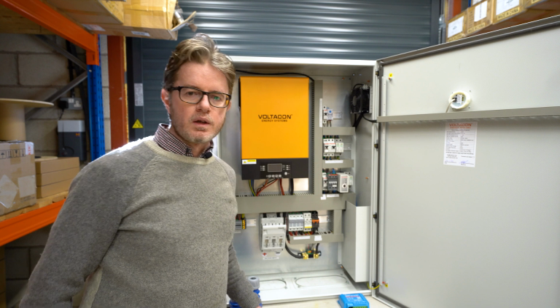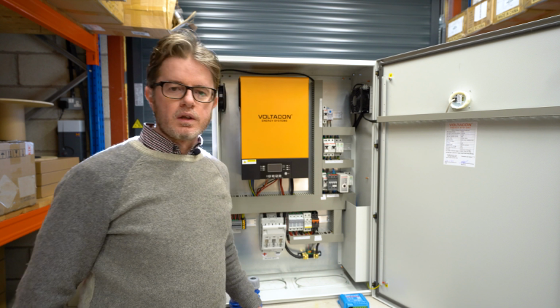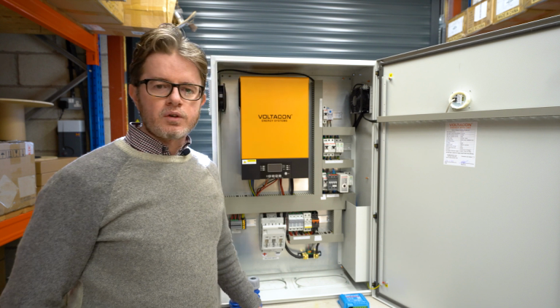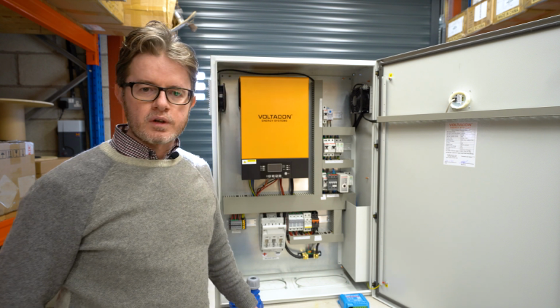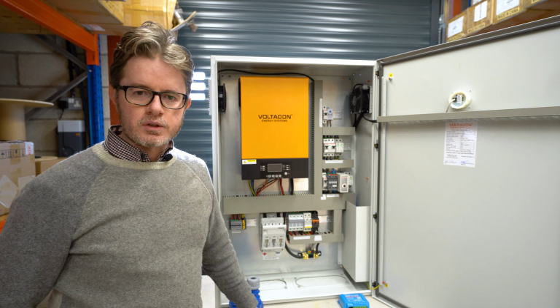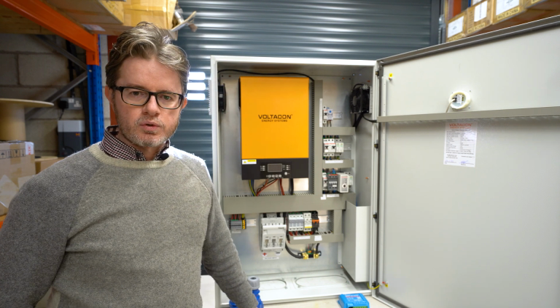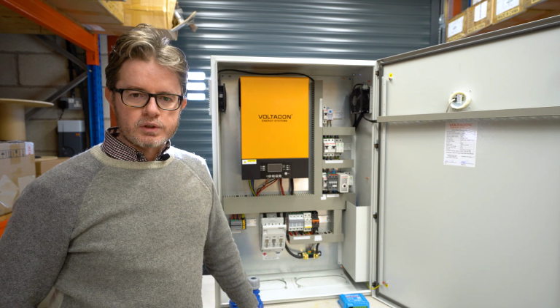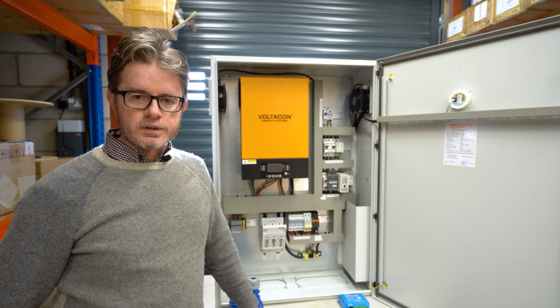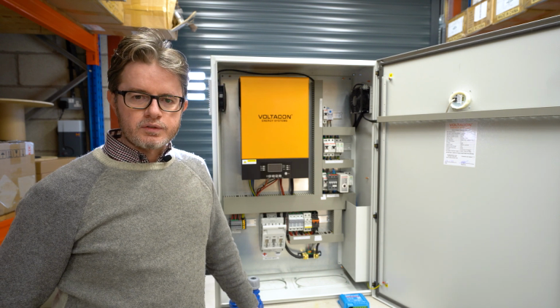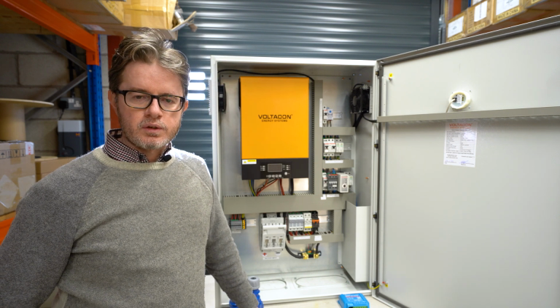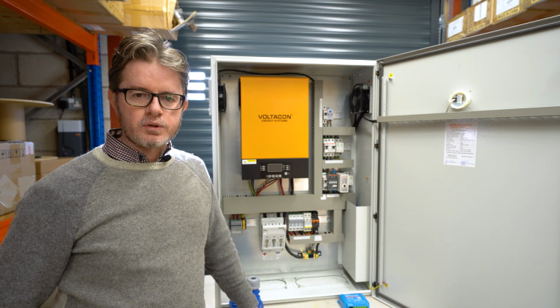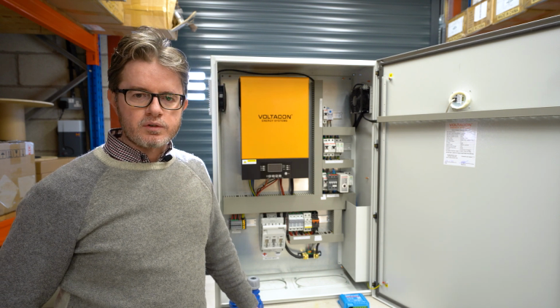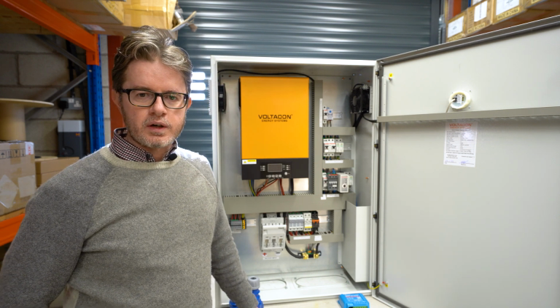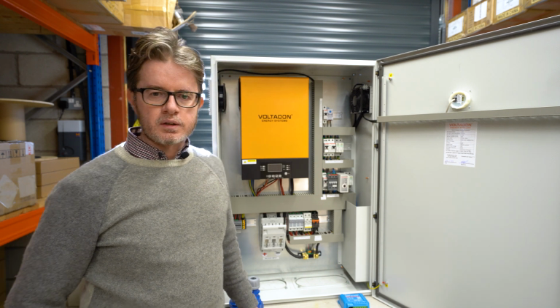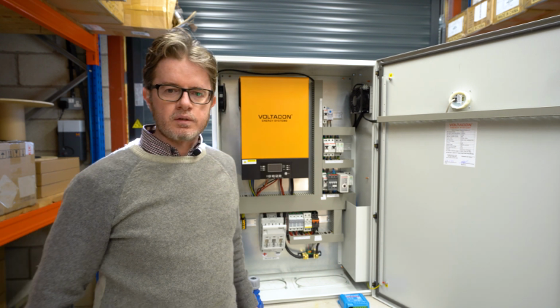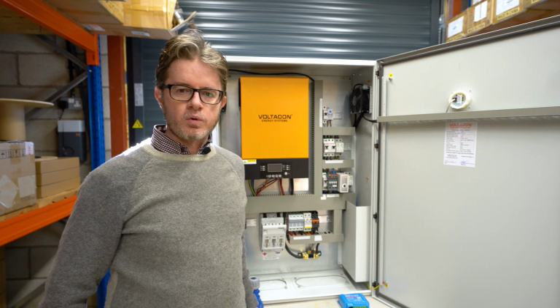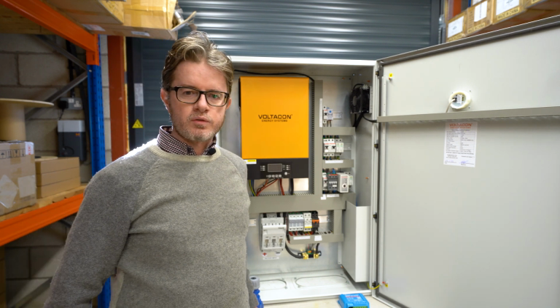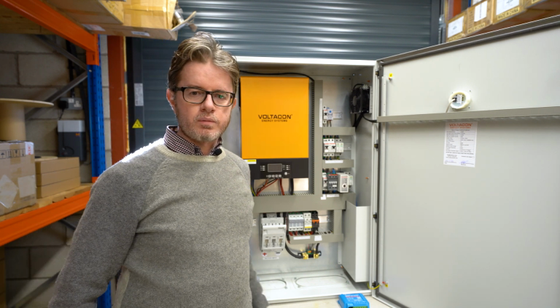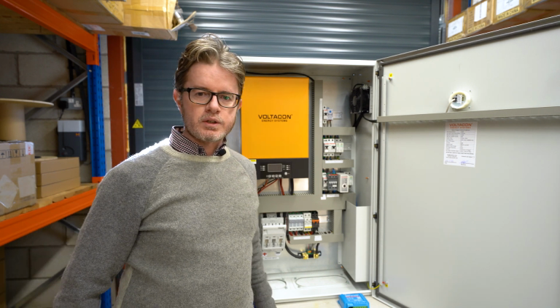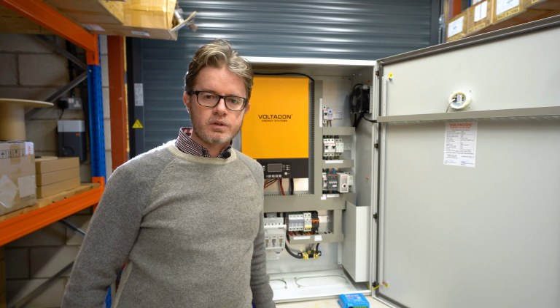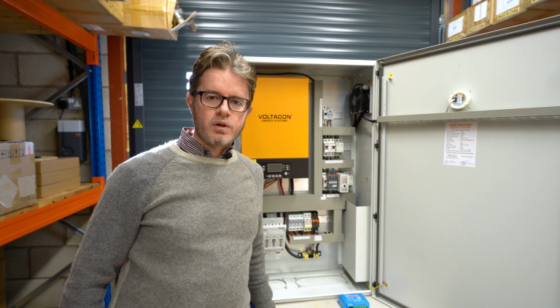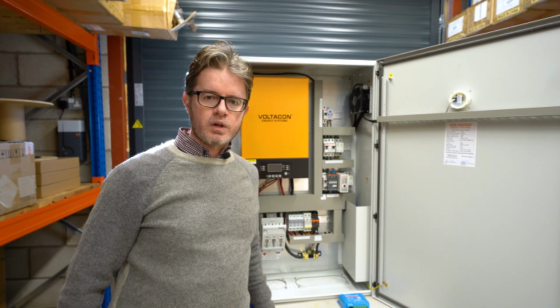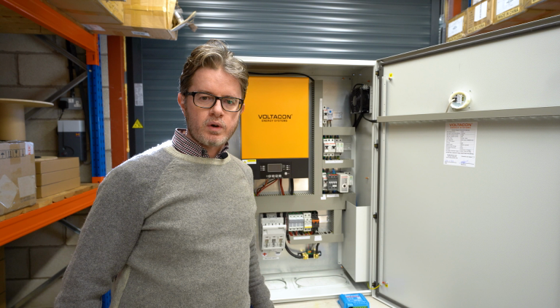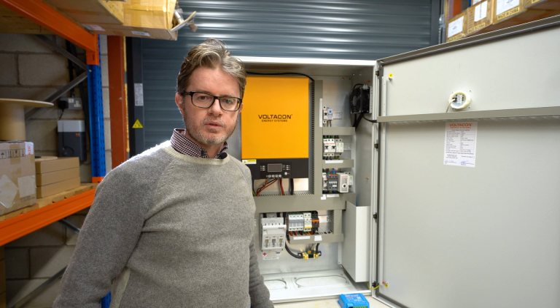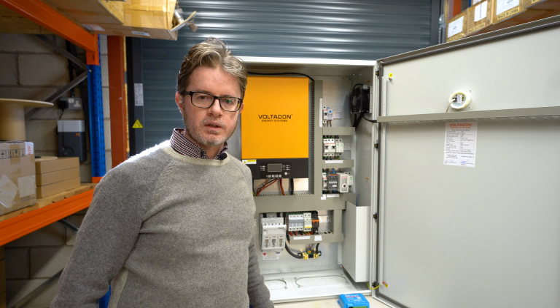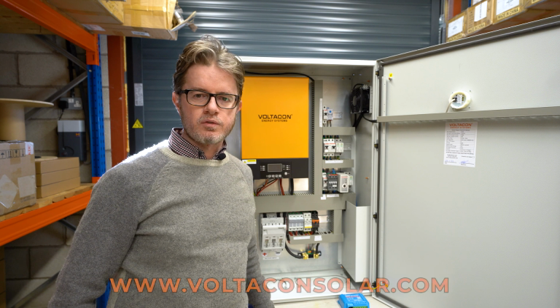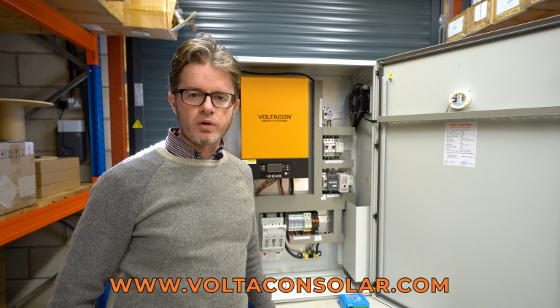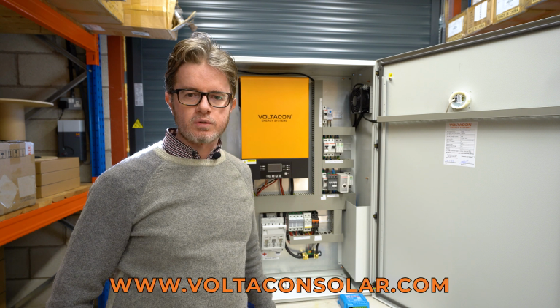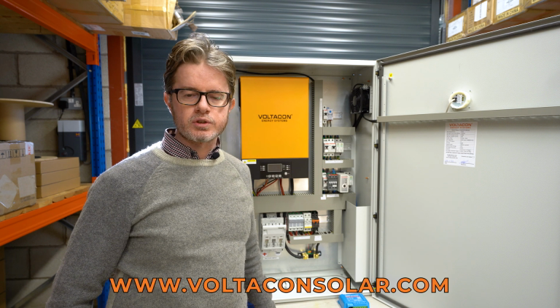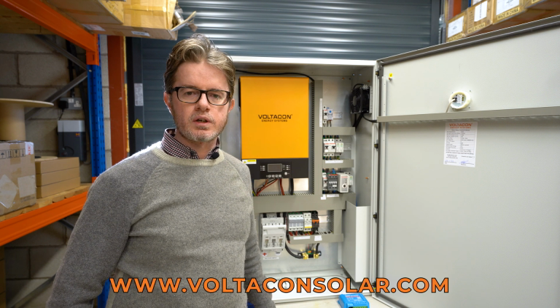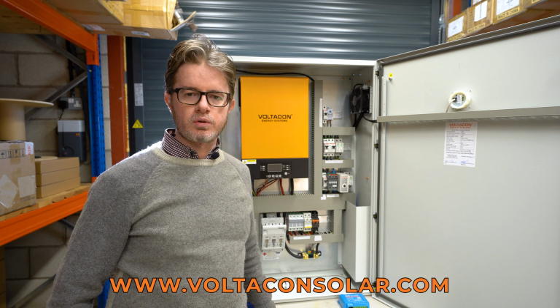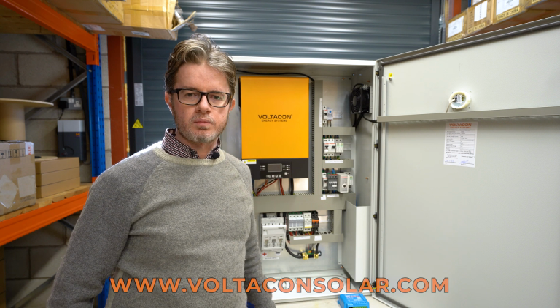Thank you very much for watching this video. You can find more information on our website at voltaconsolar.com.